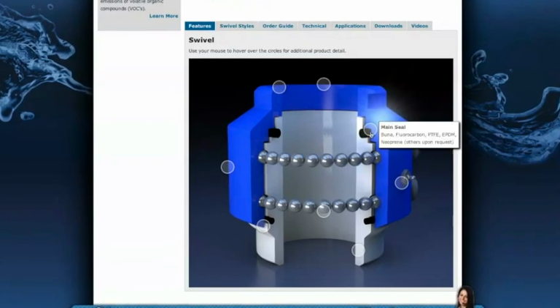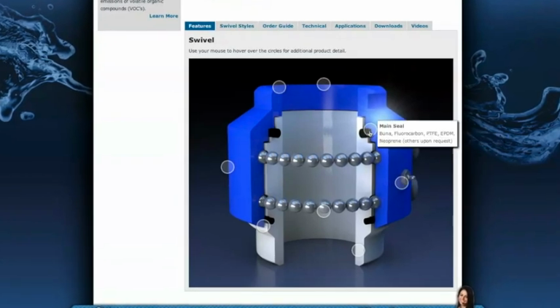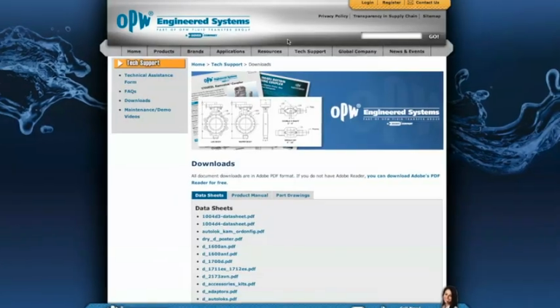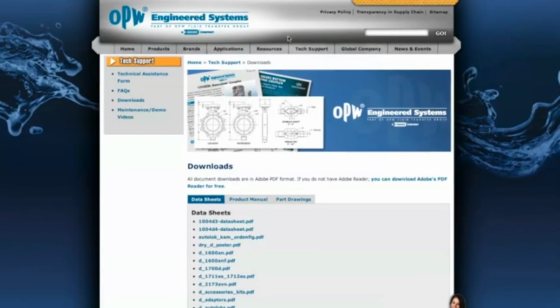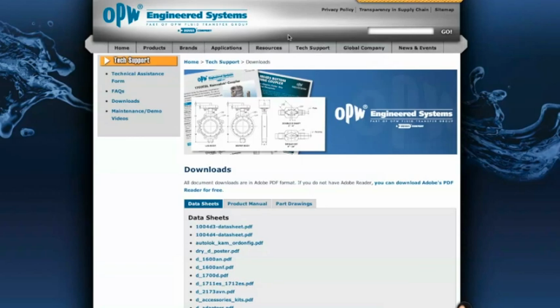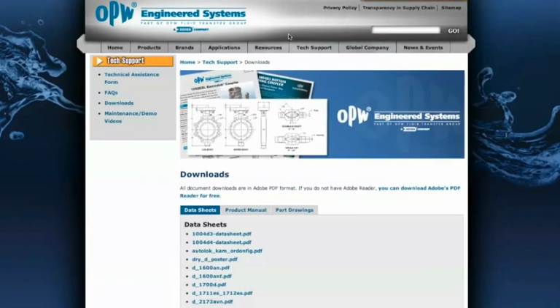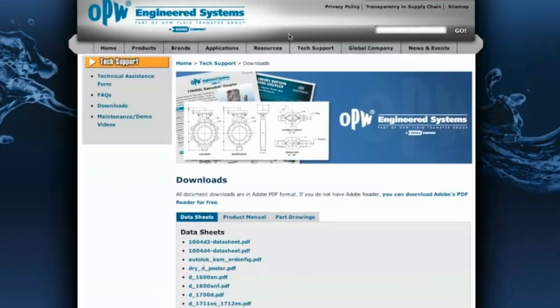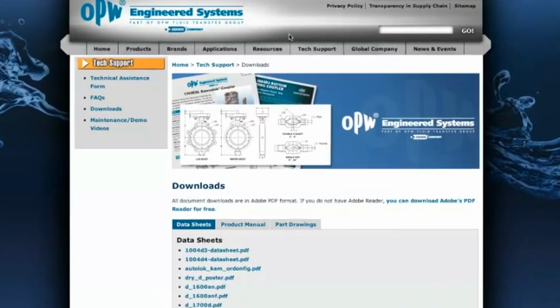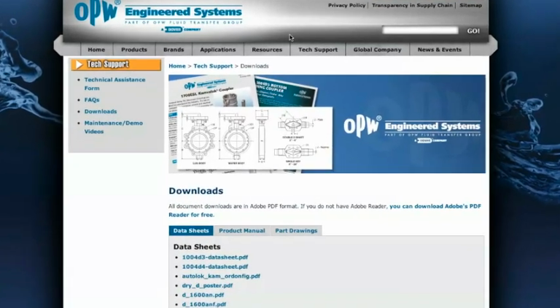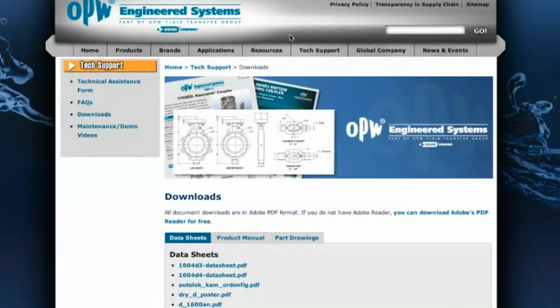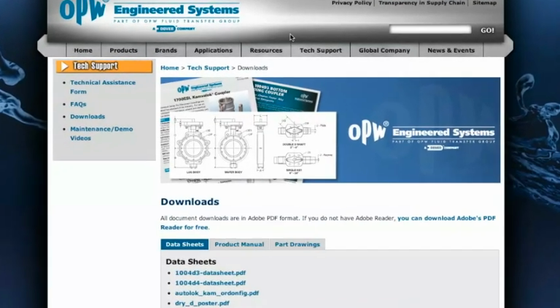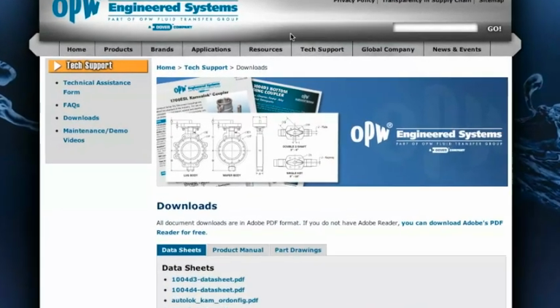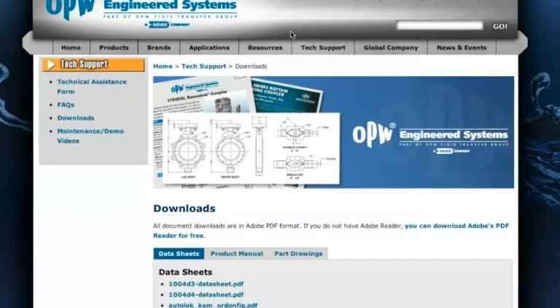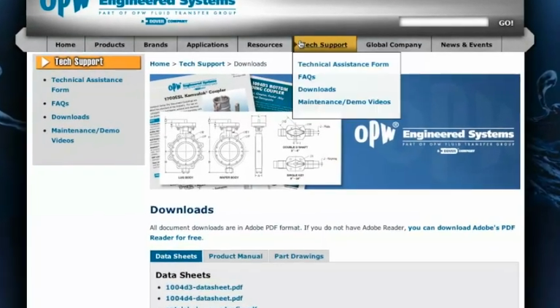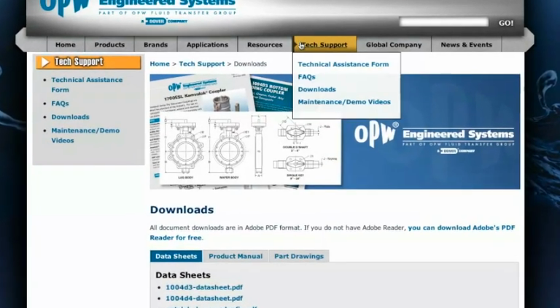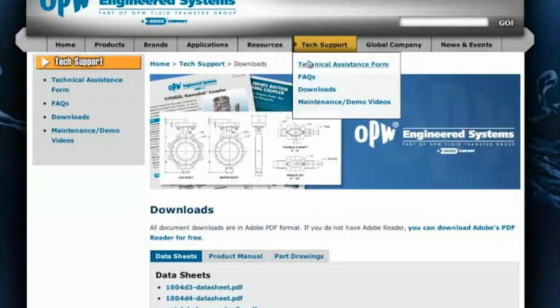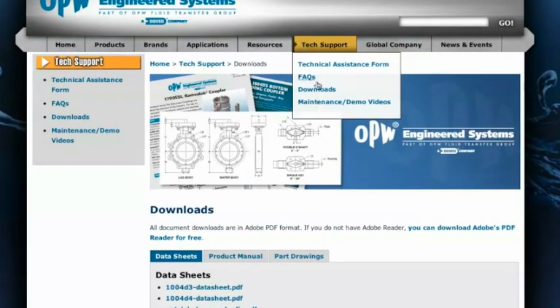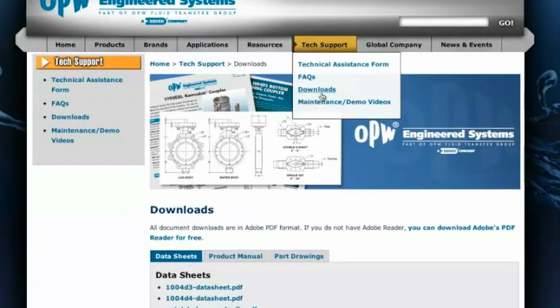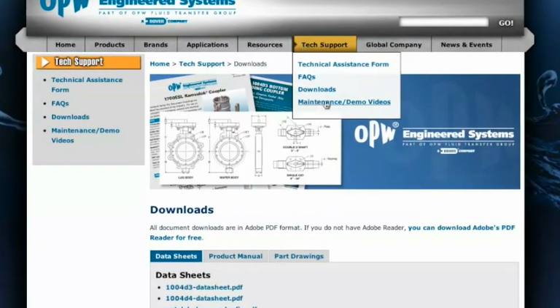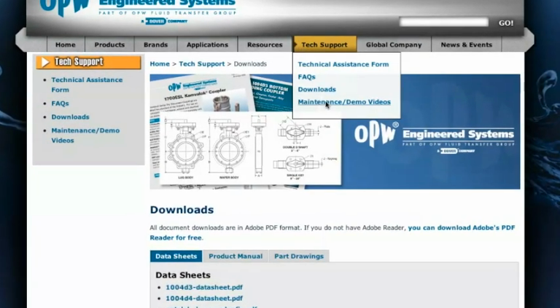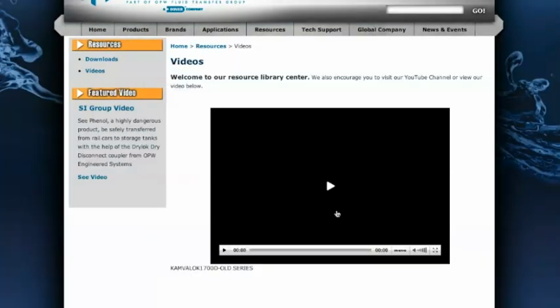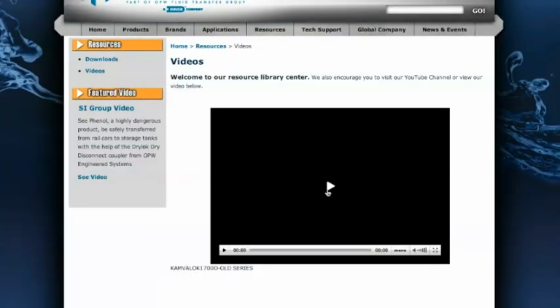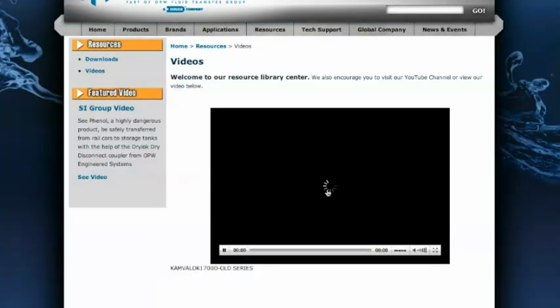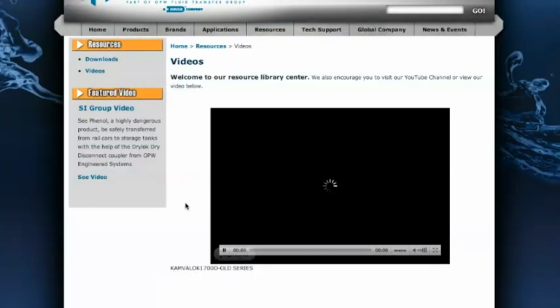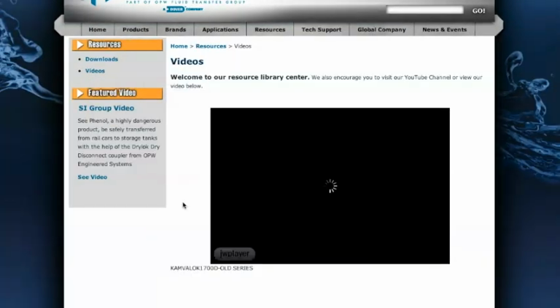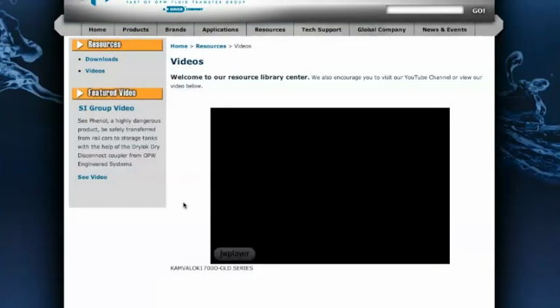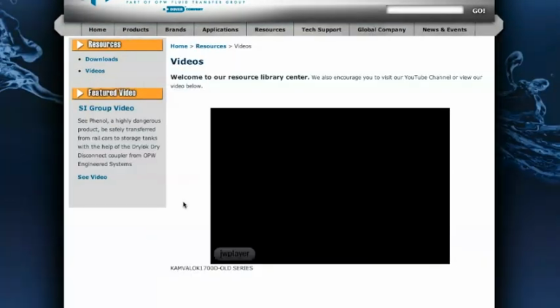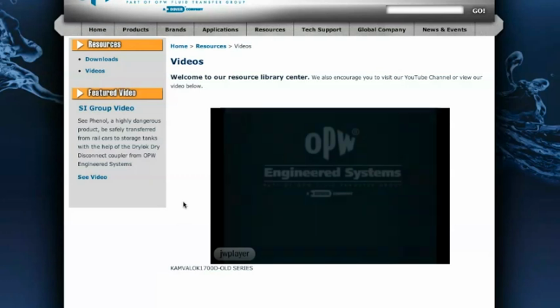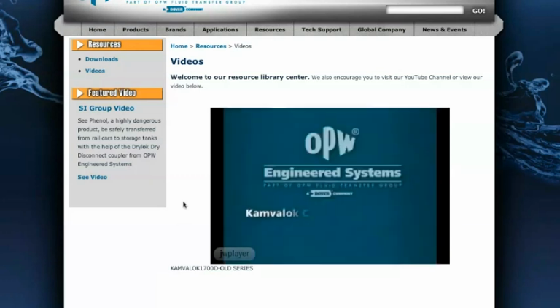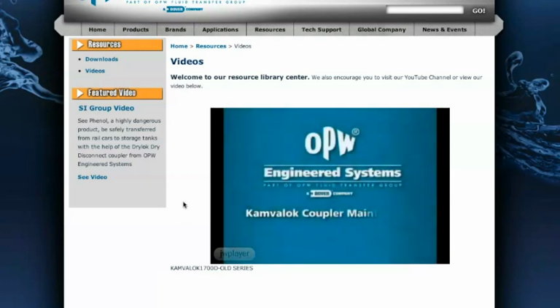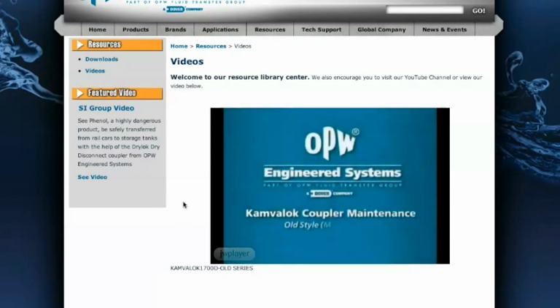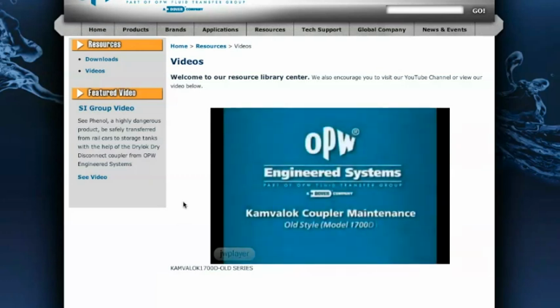For hassle-free tech support, we've got you covered. Technical manuals, parts drawings, and maintenance videos are right at your fingertips.